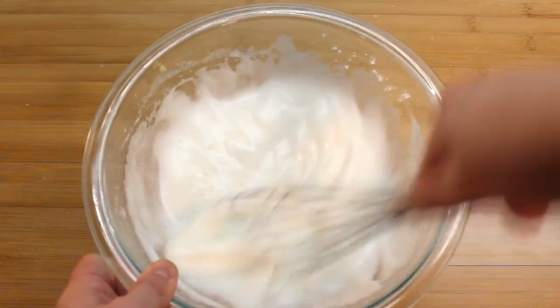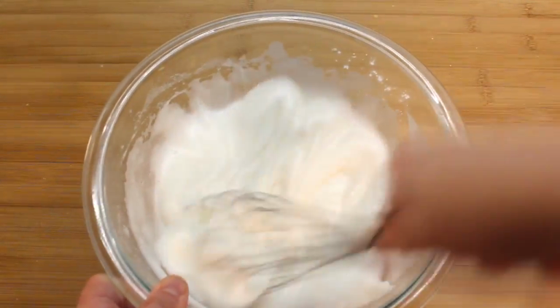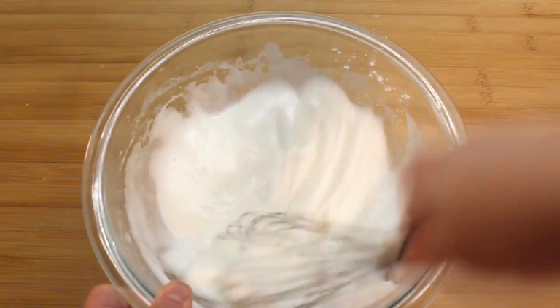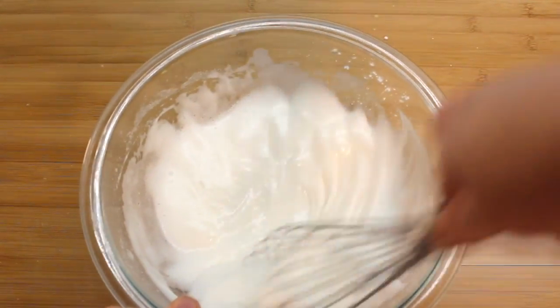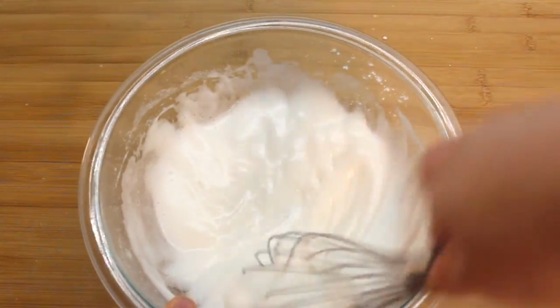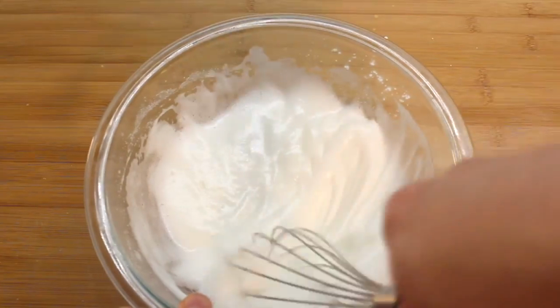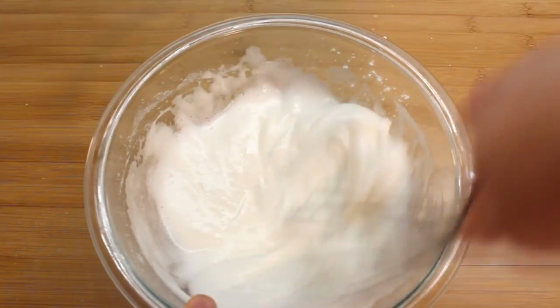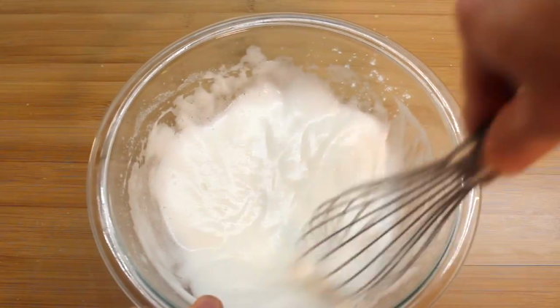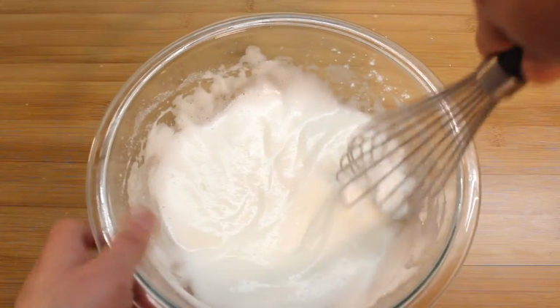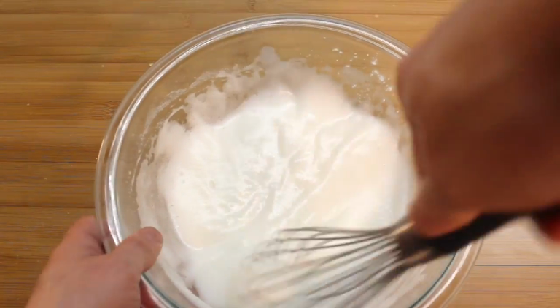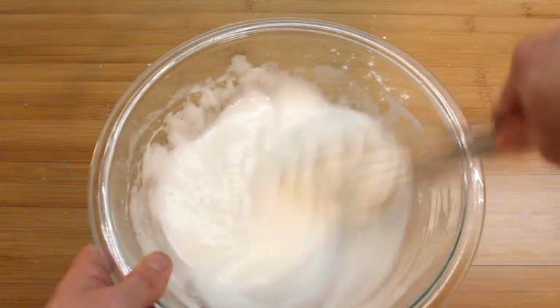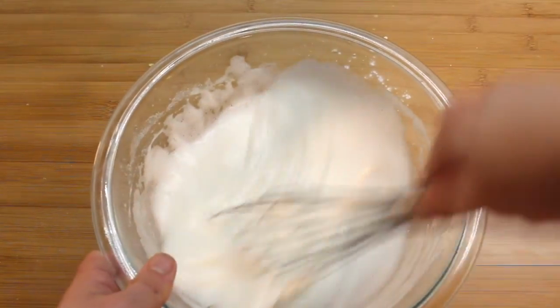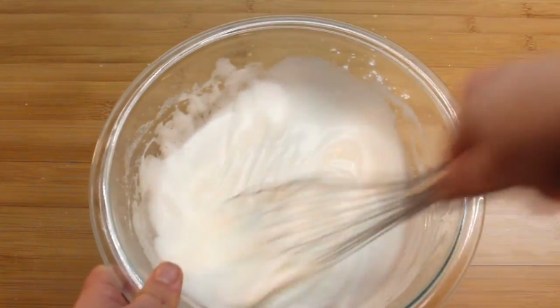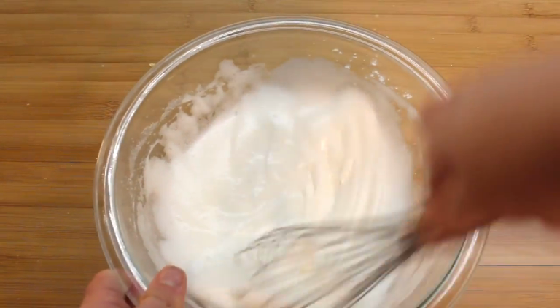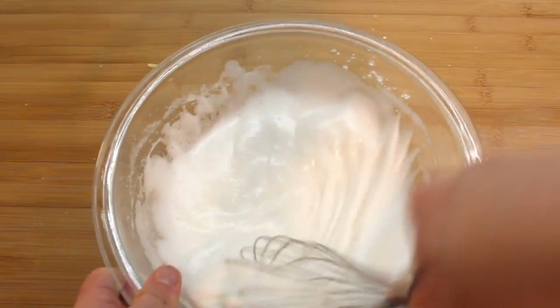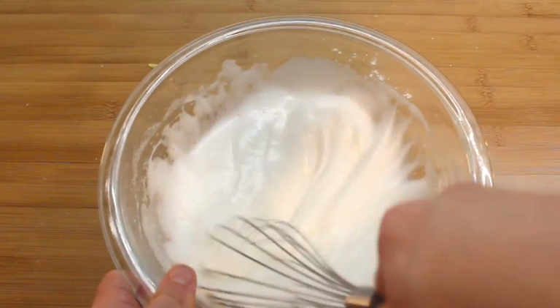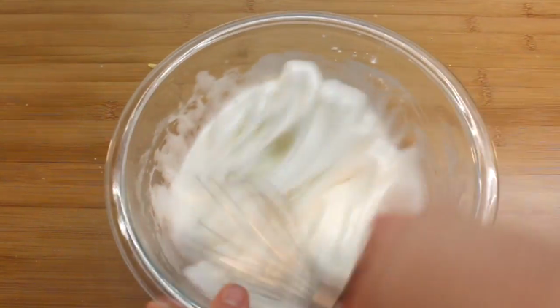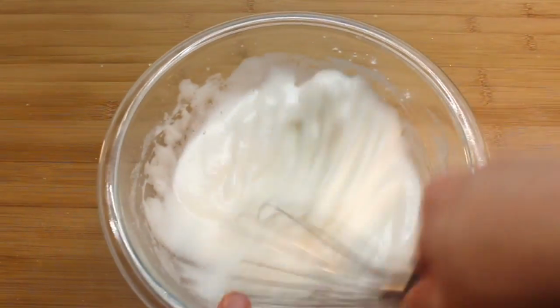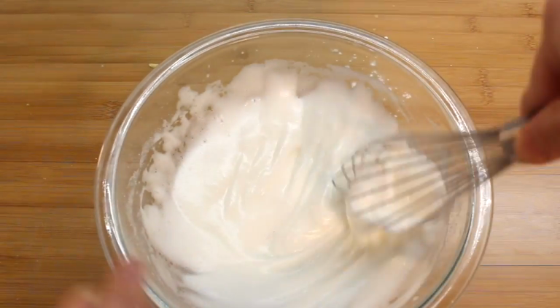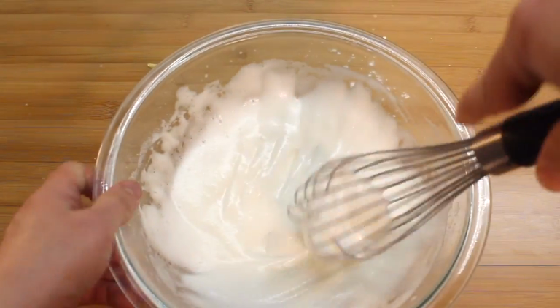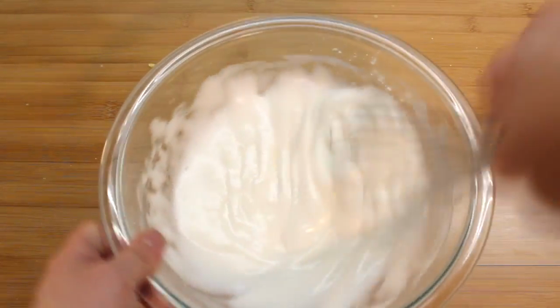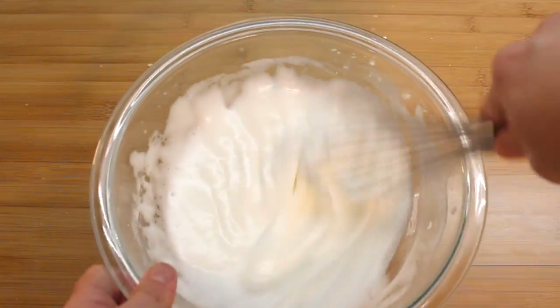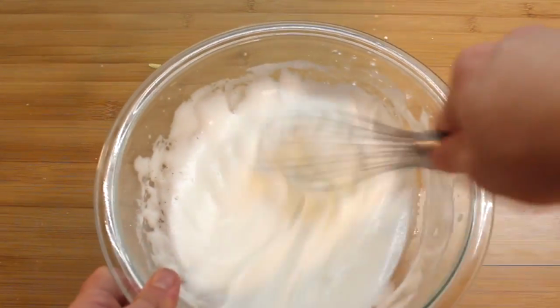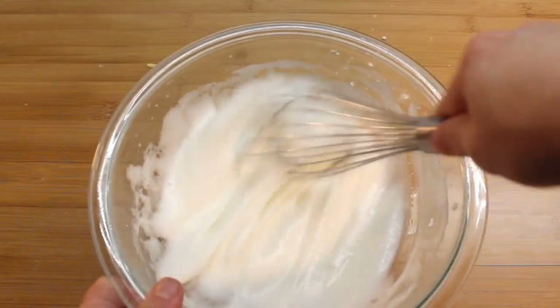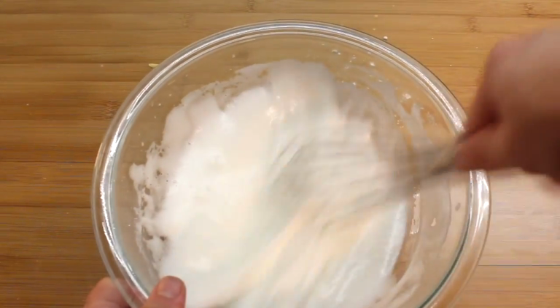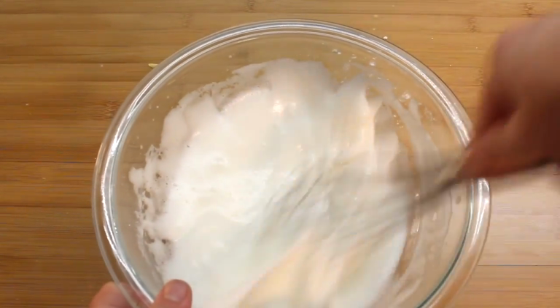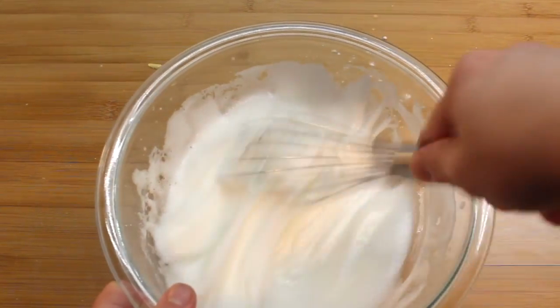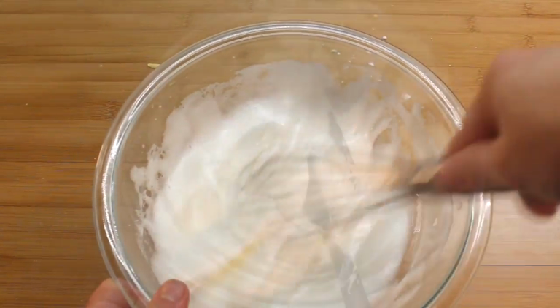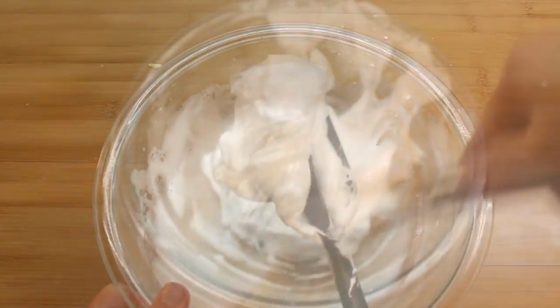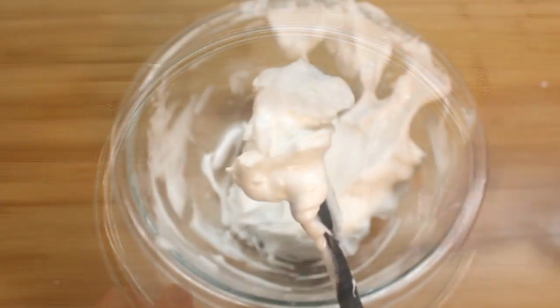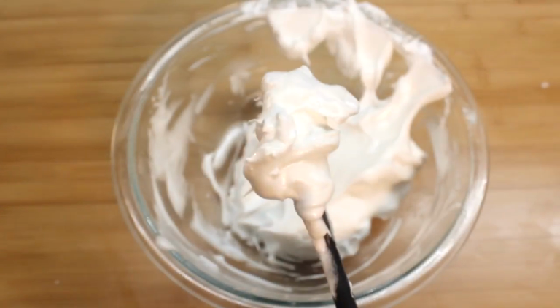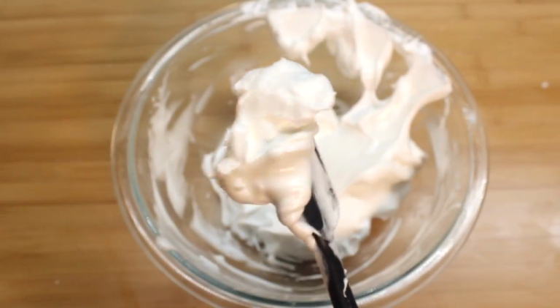It'll take some elbow grease. When you're done, it'll look like this.